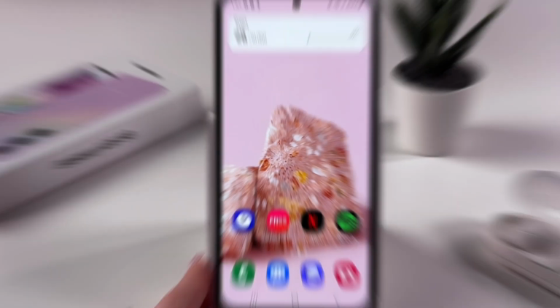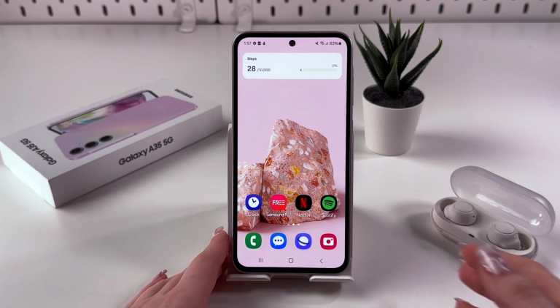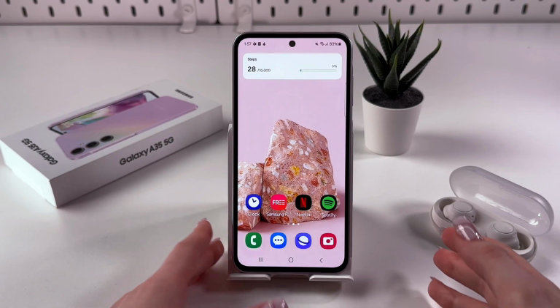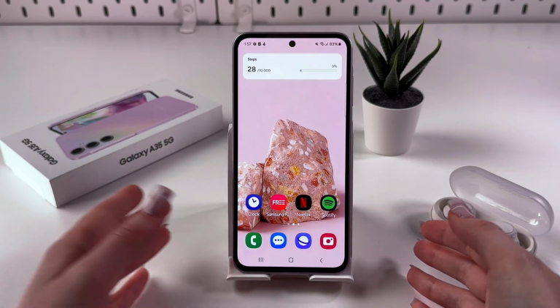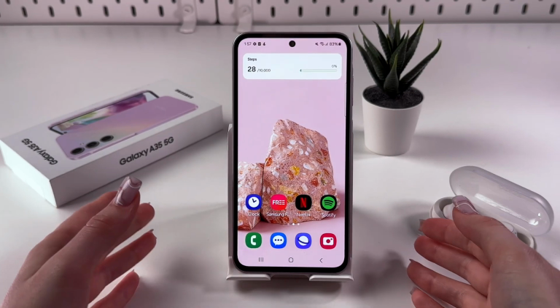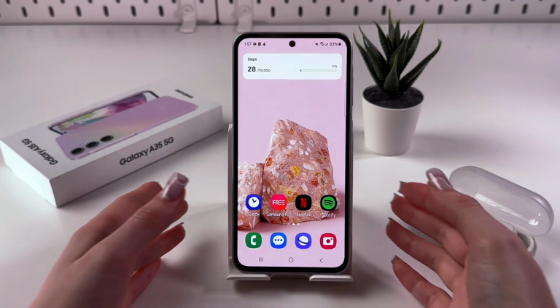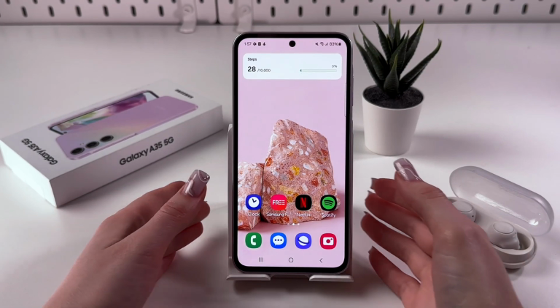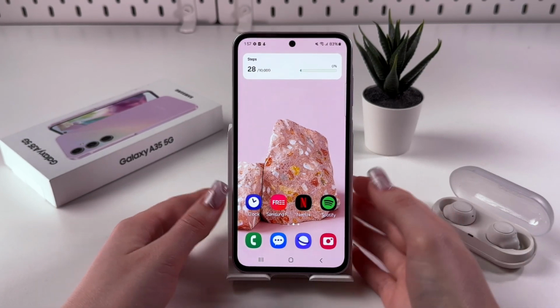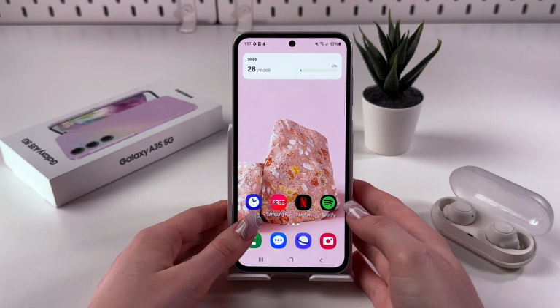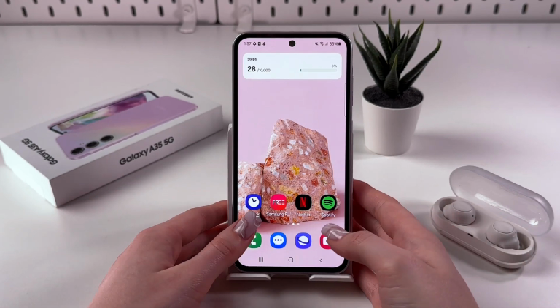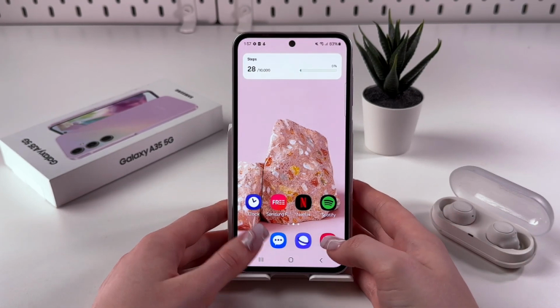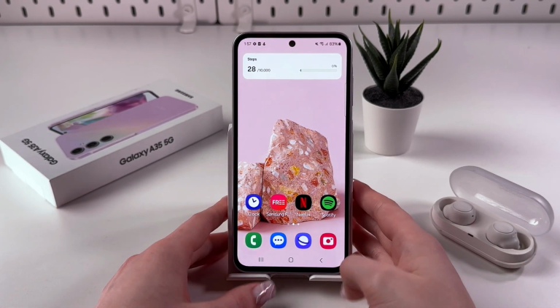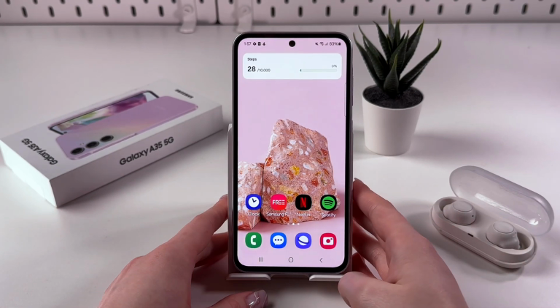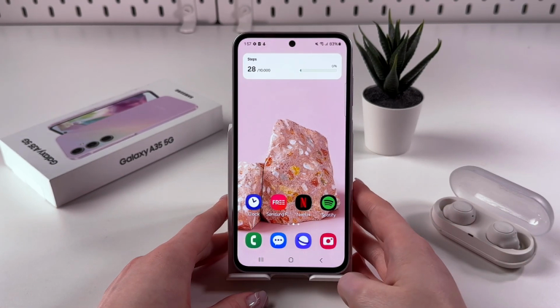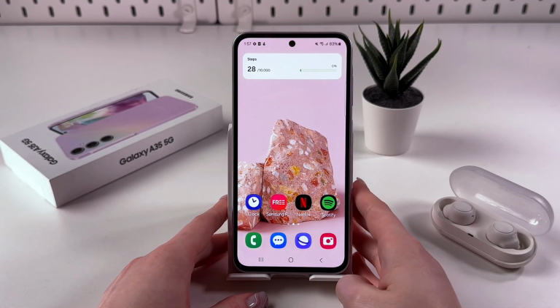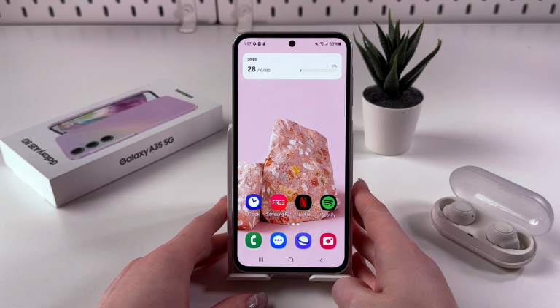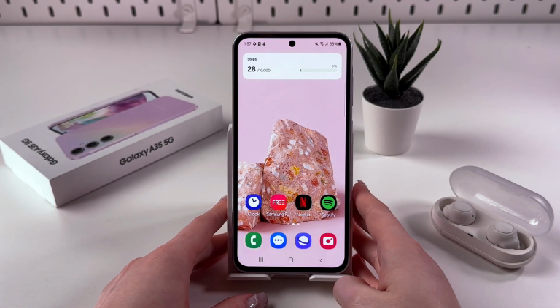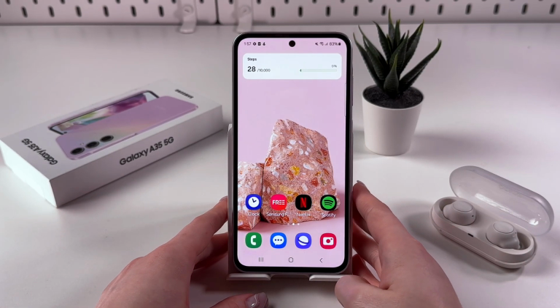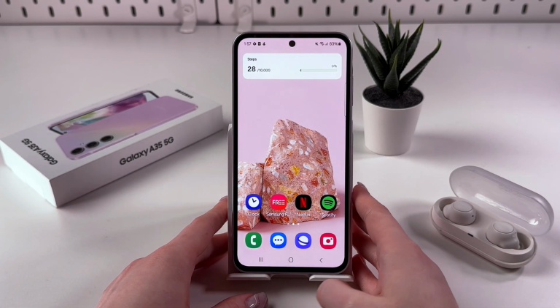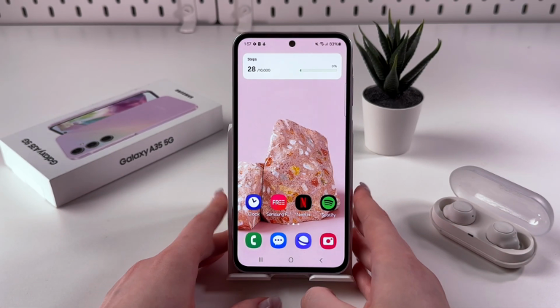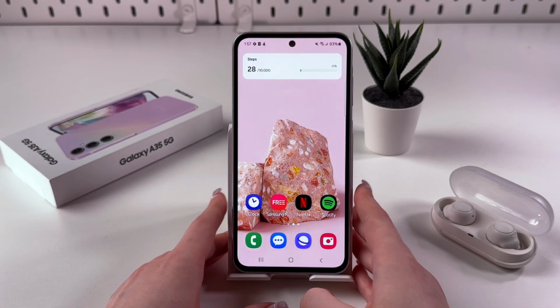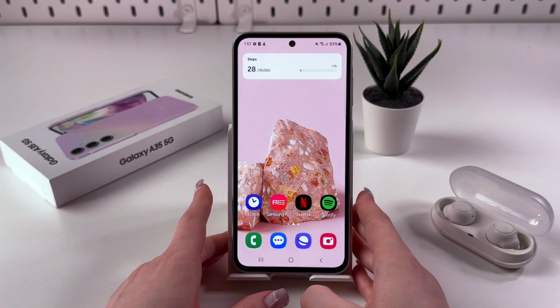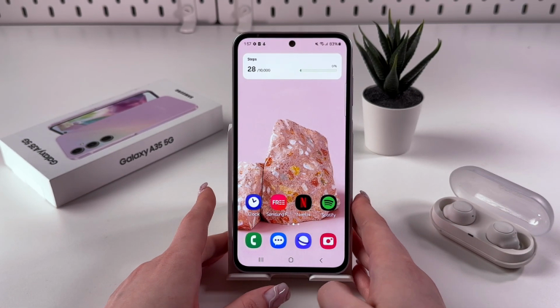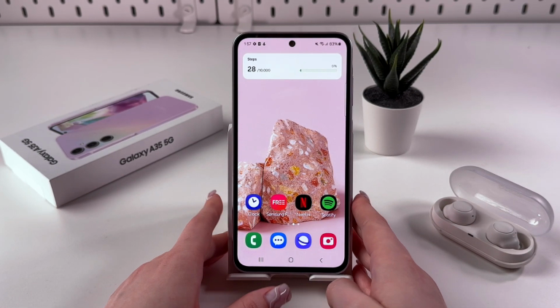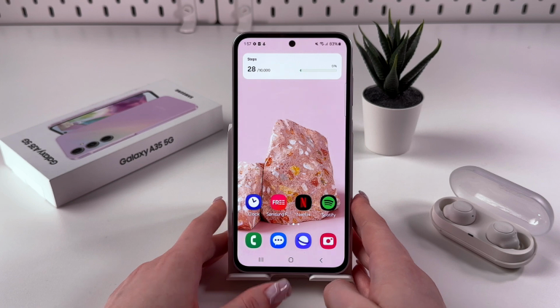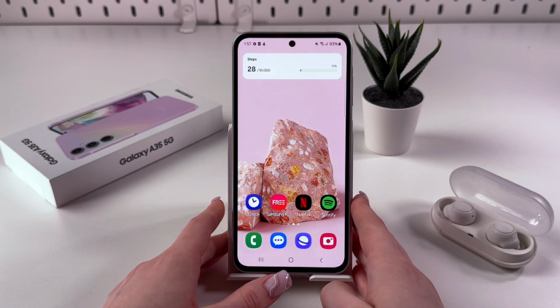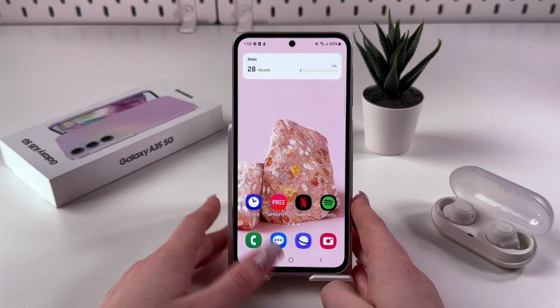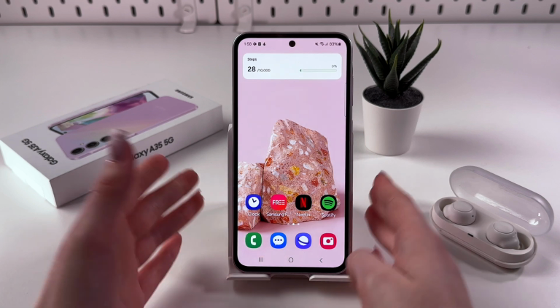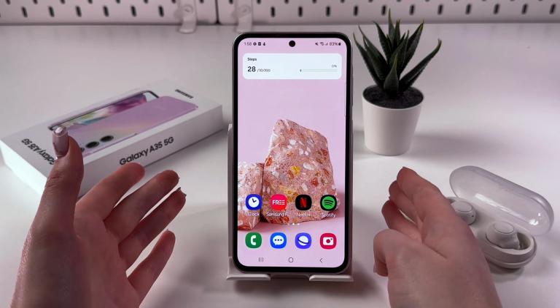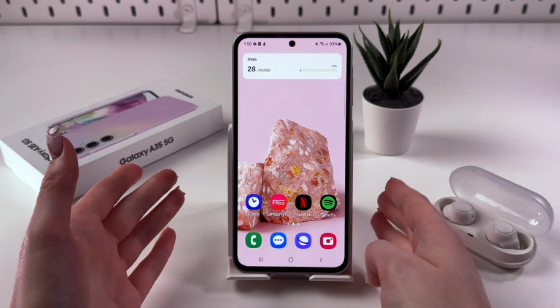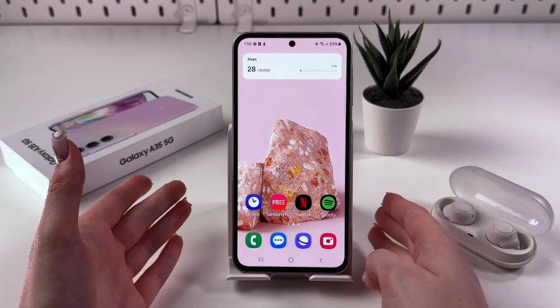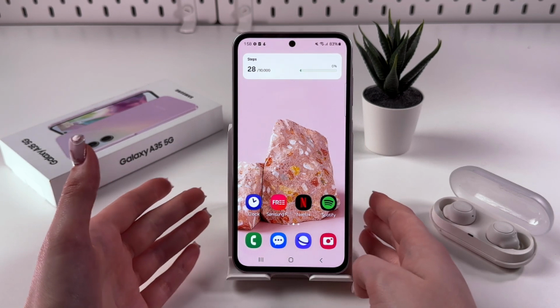Hi! To enter and exit safe mode on your Samsung Galaxy A35, firstly, we need to trigger the power off menu.